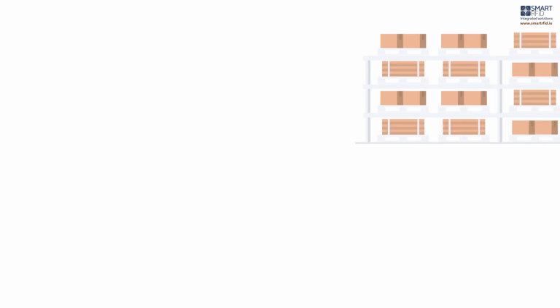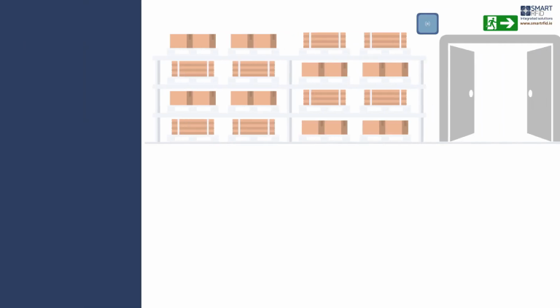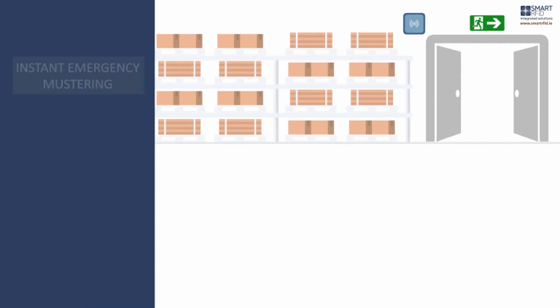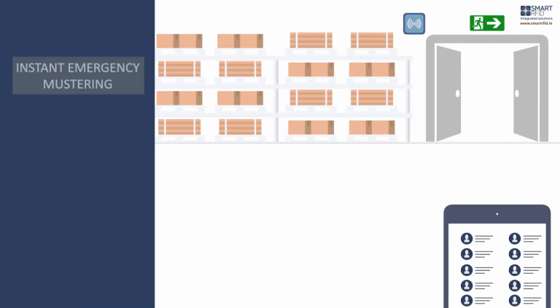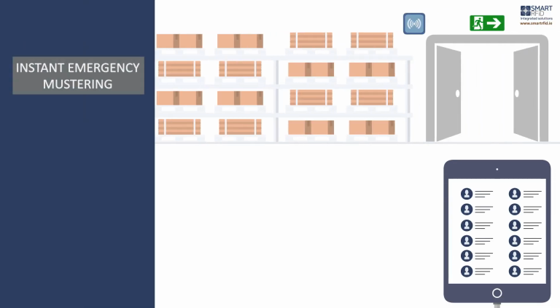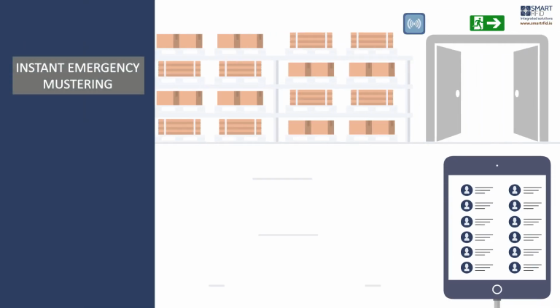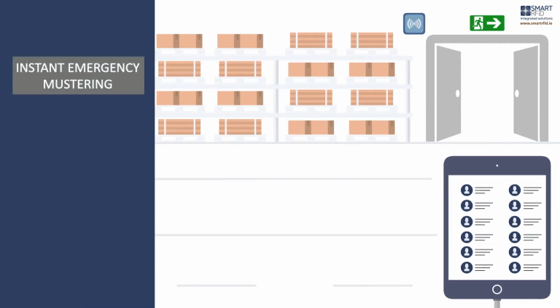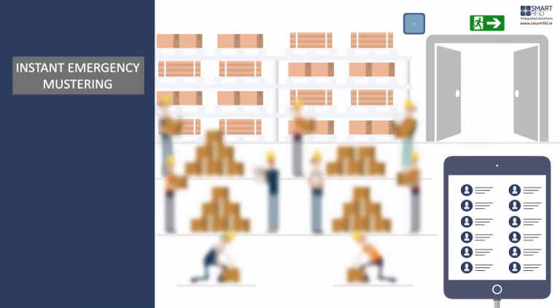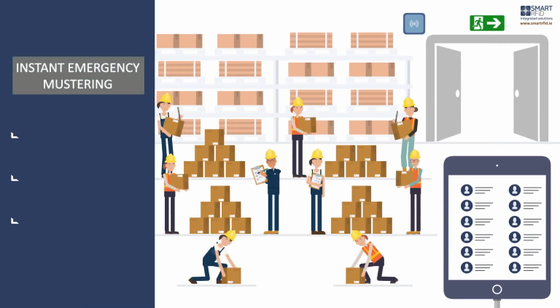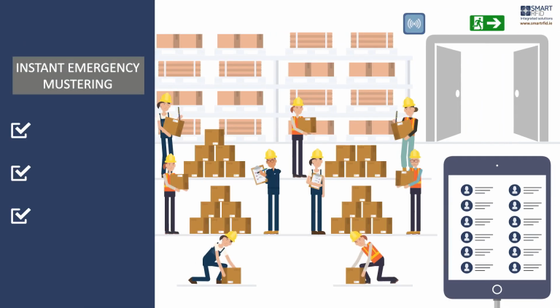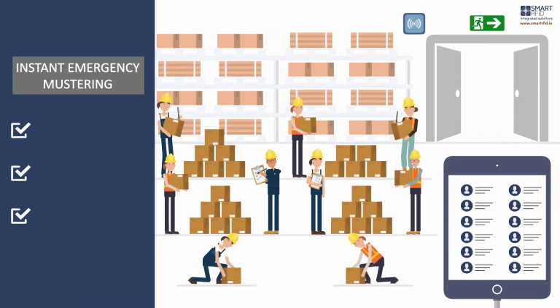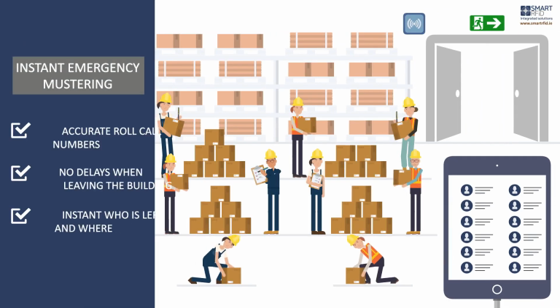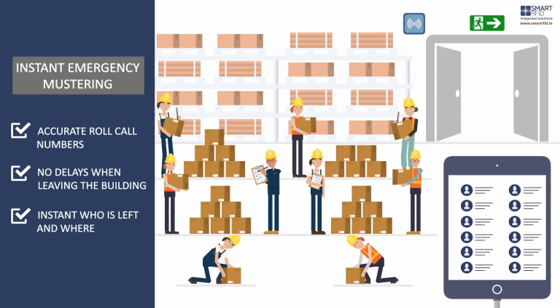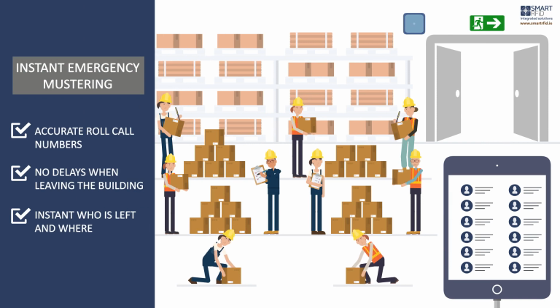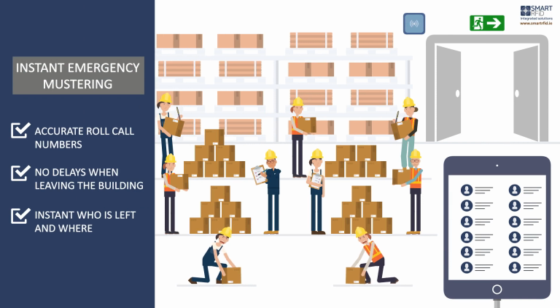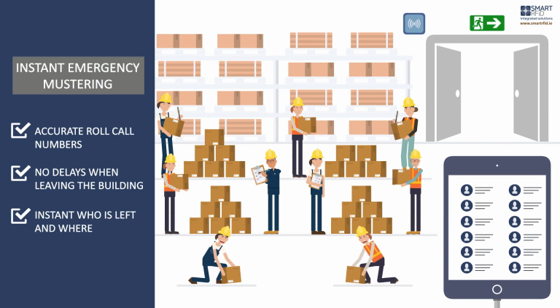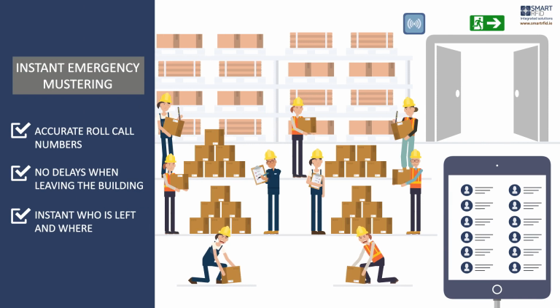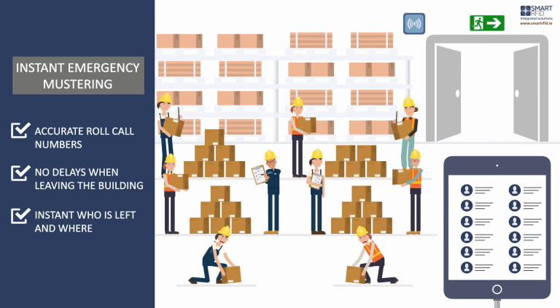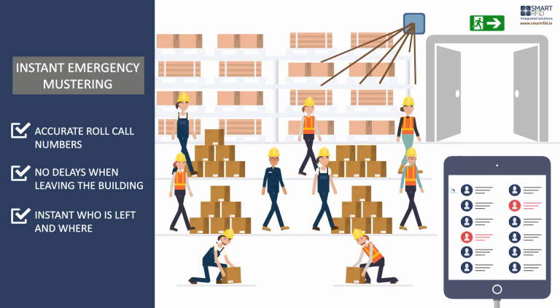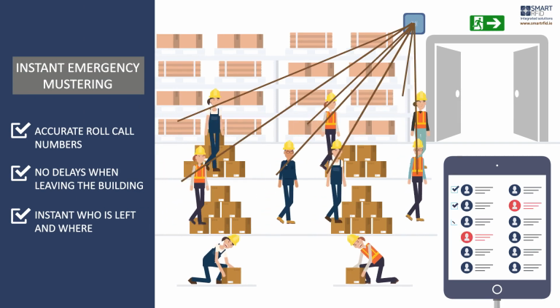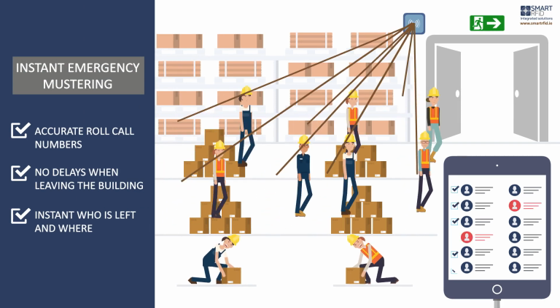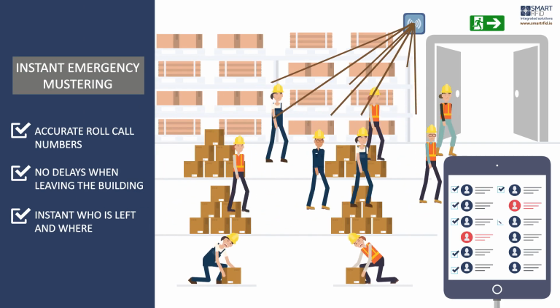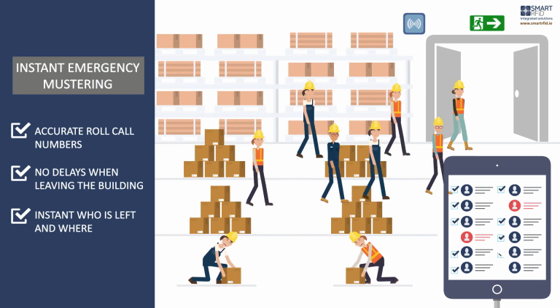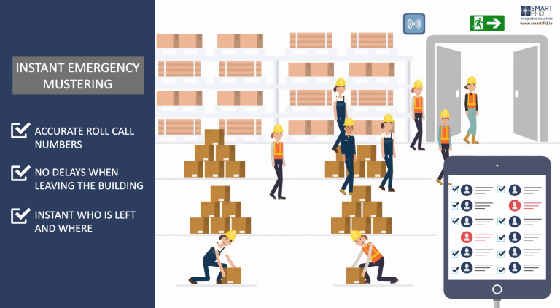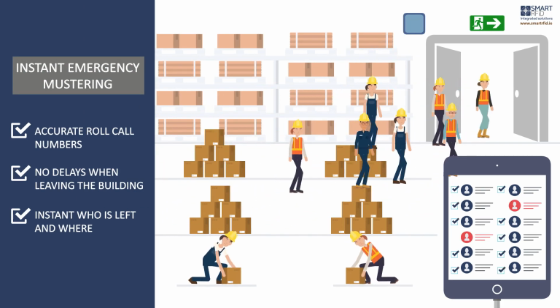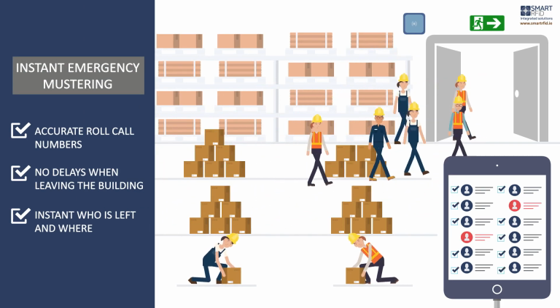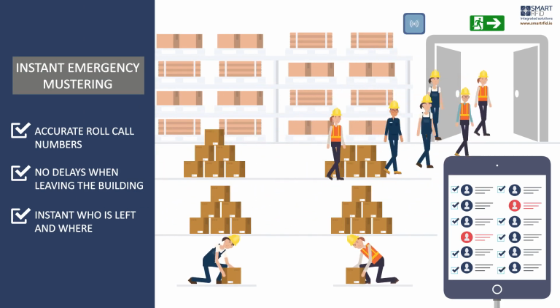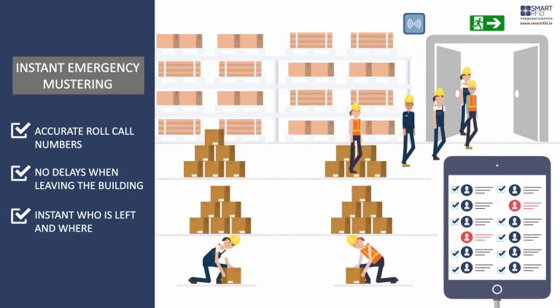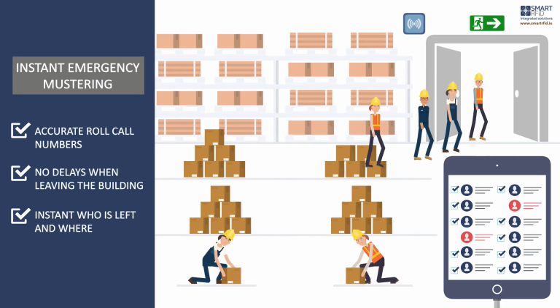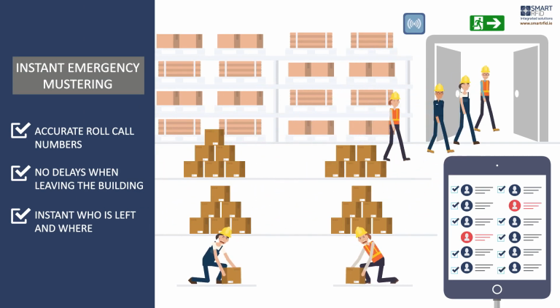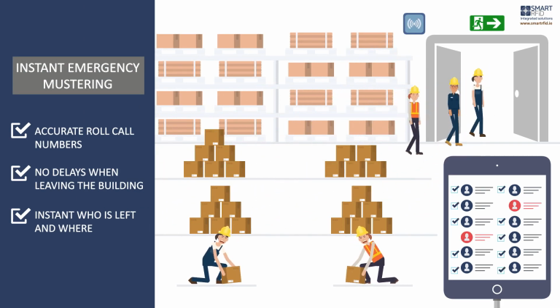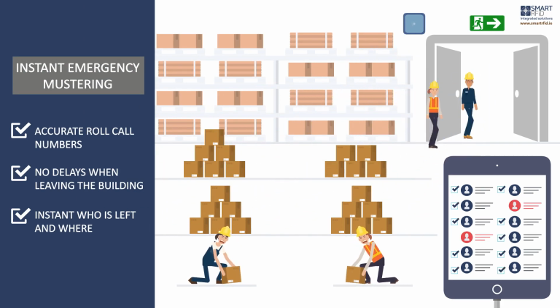Instant emergency mustering. Accurate, no delay recording of people leaving.